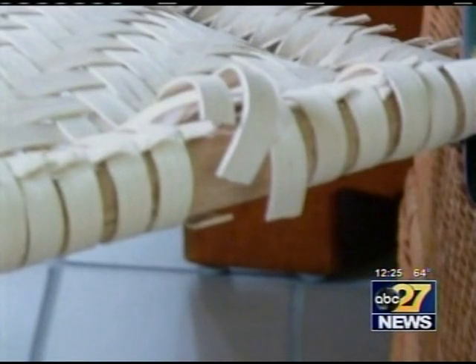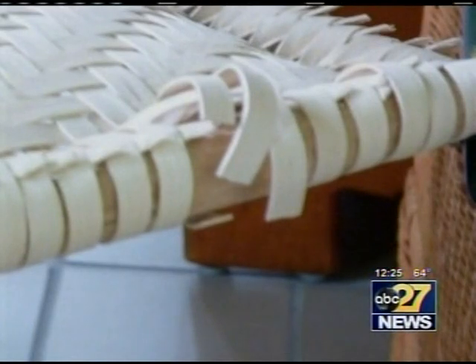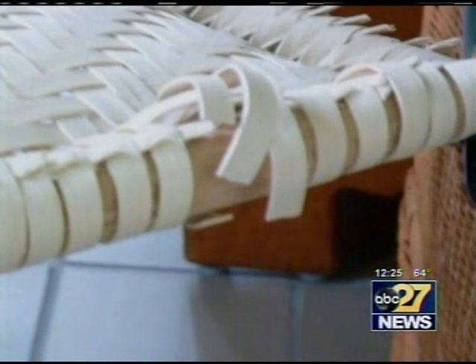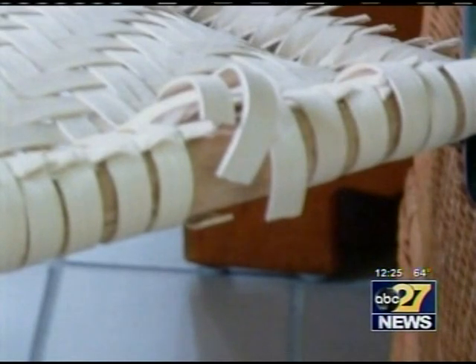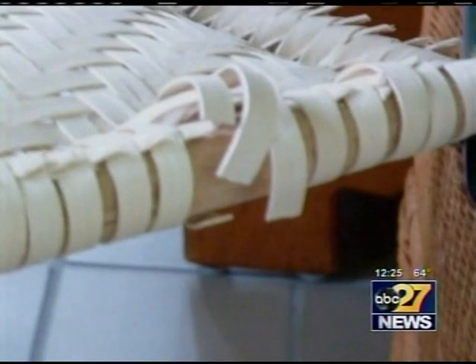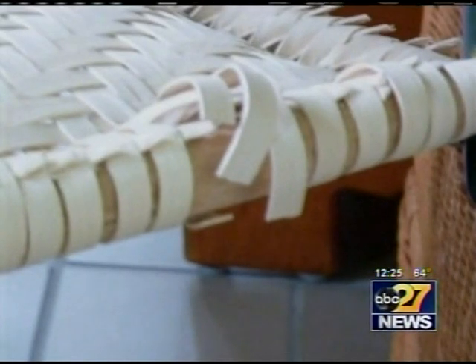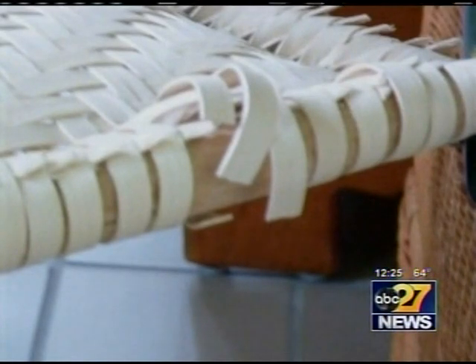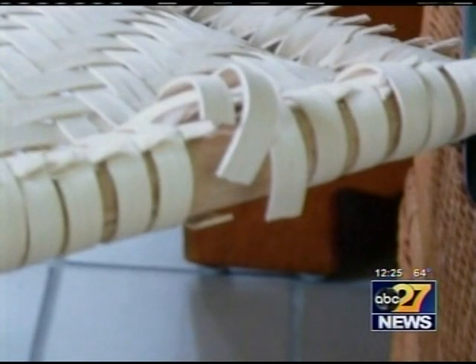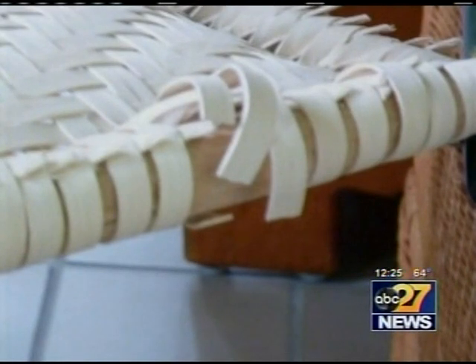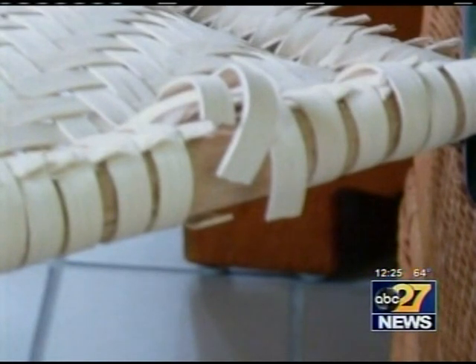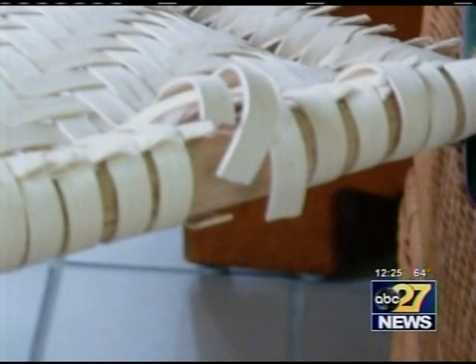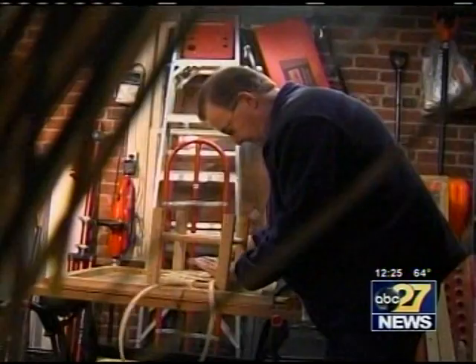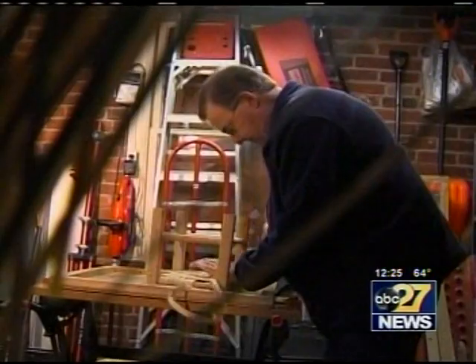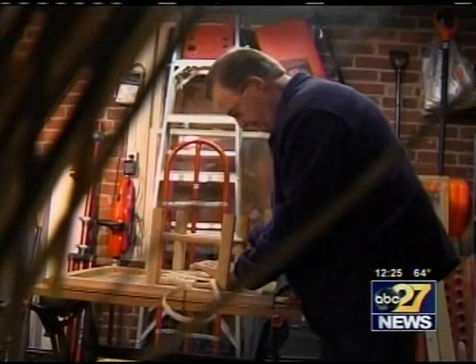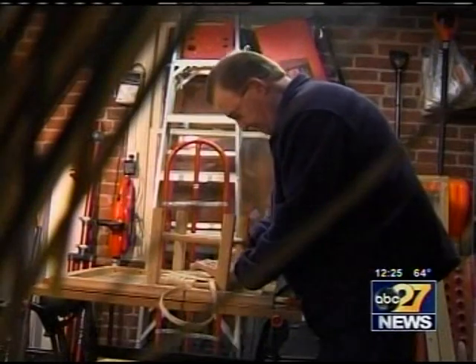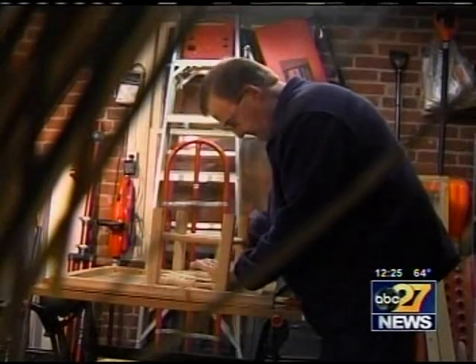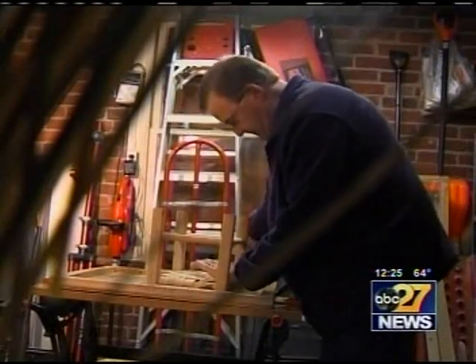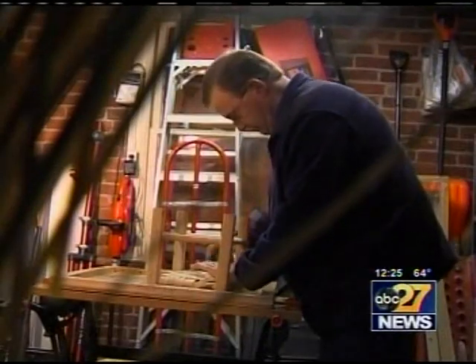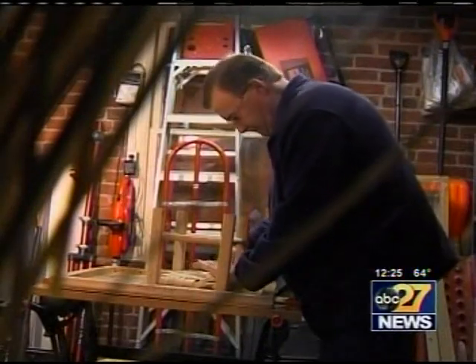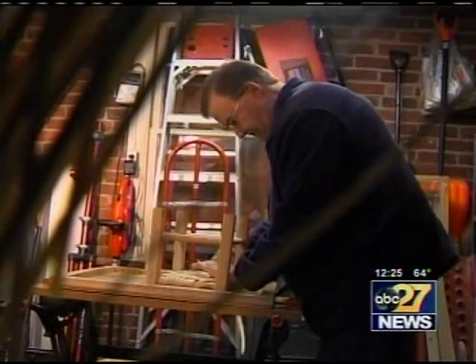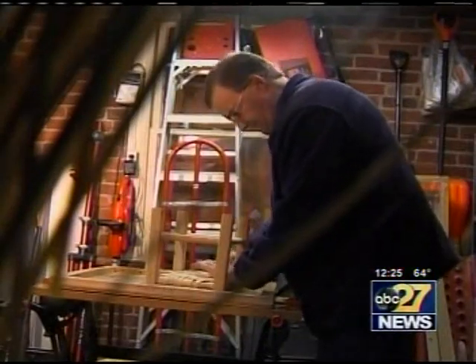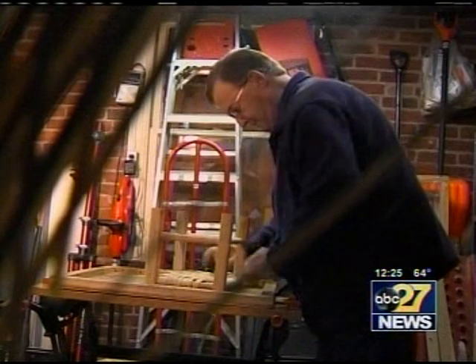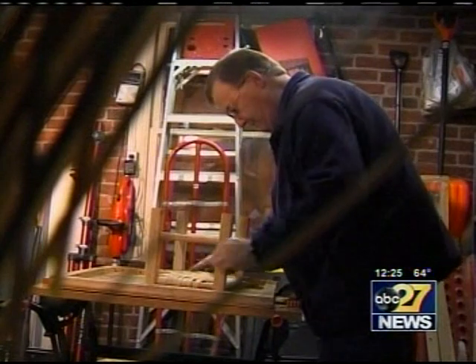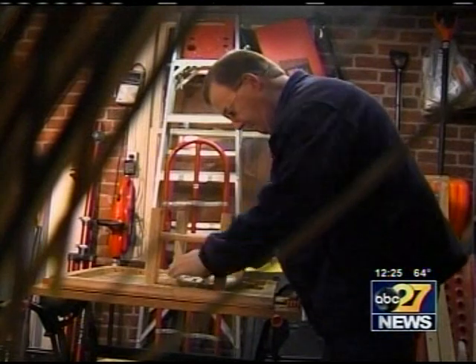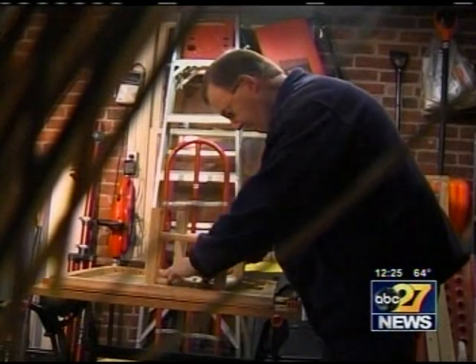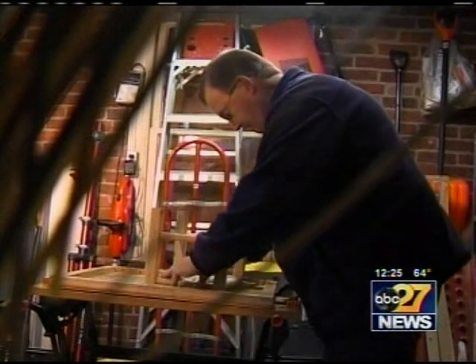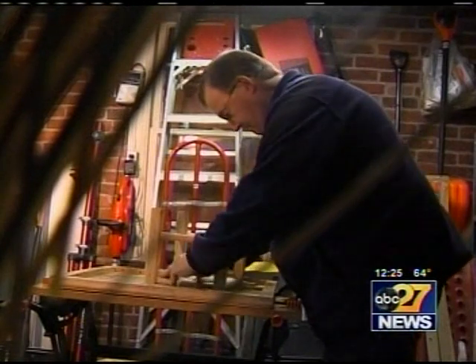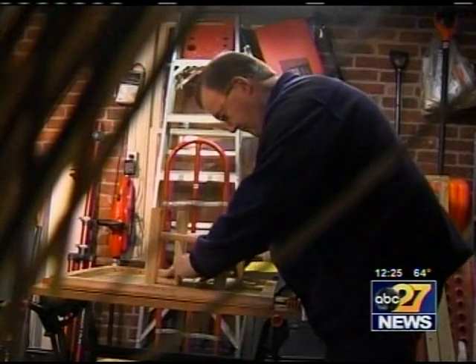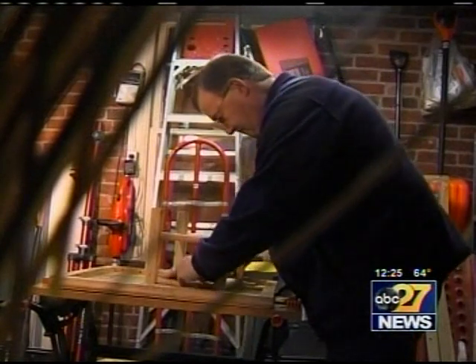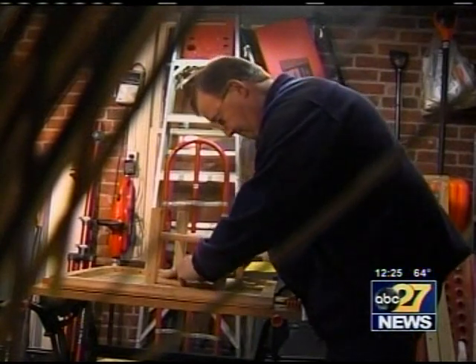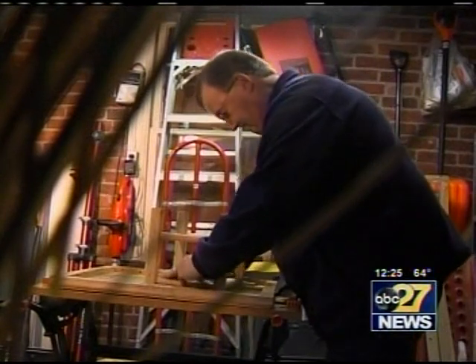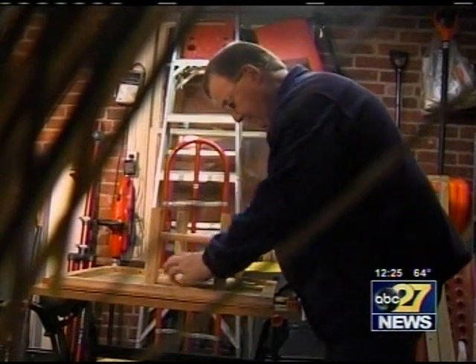They would say, well, I've got to throw the chair away — I don't know who can replace these seats. So in a way, I'm maintaining that memory of that relative.